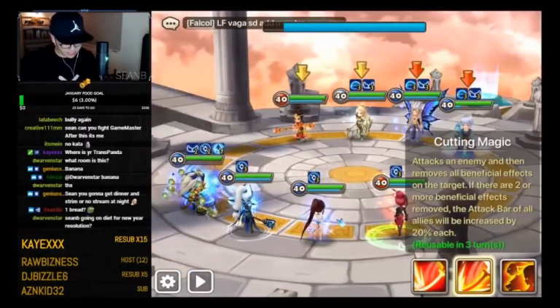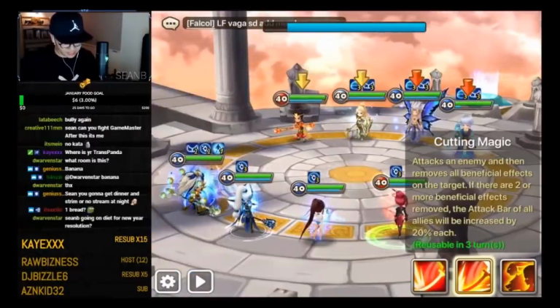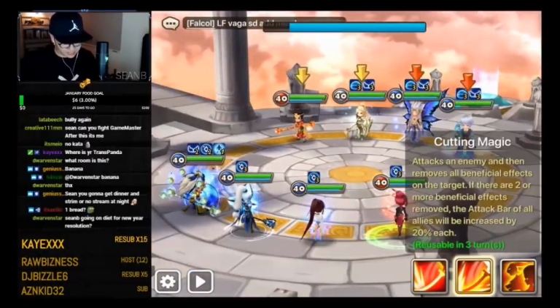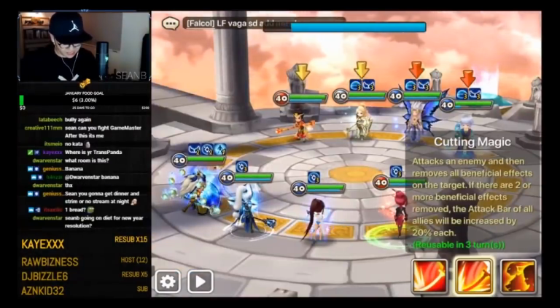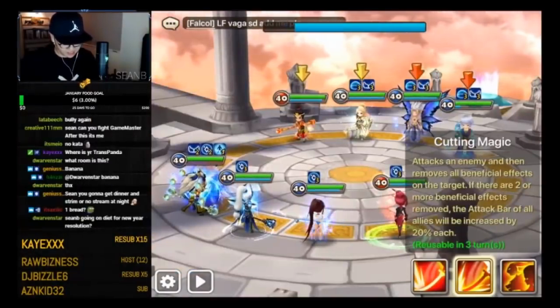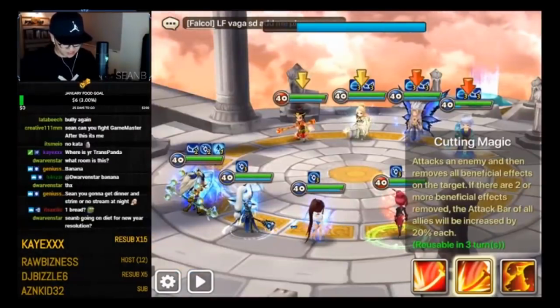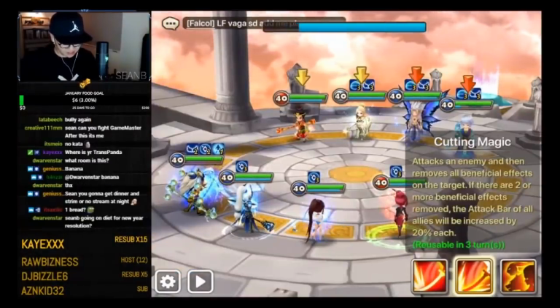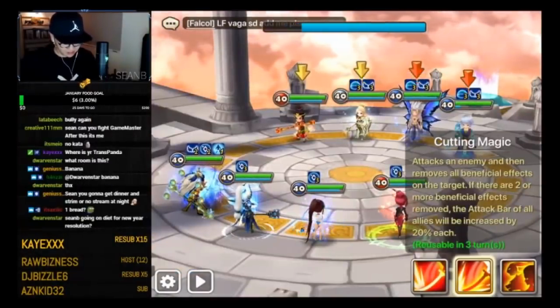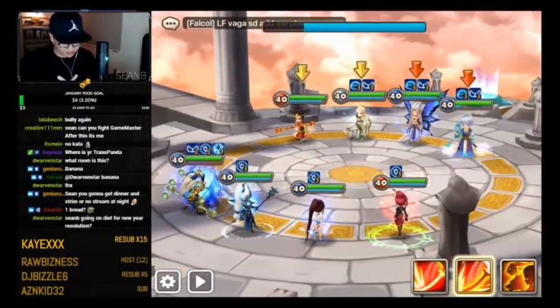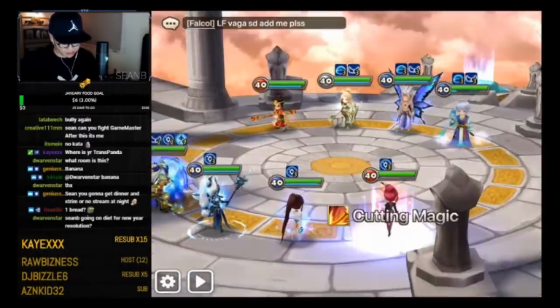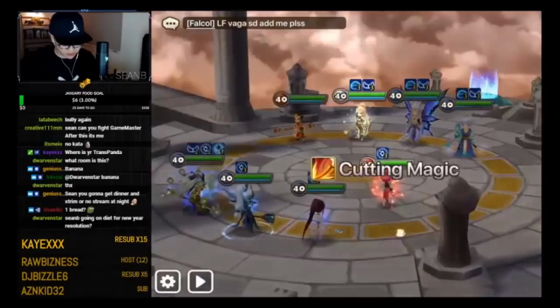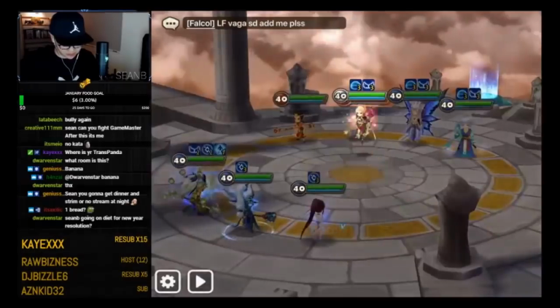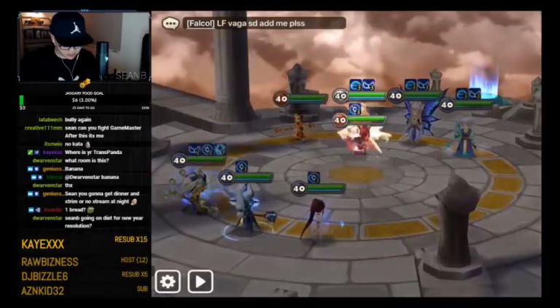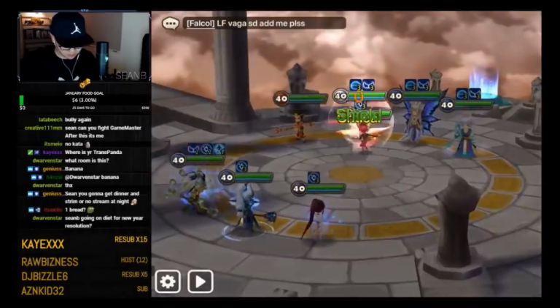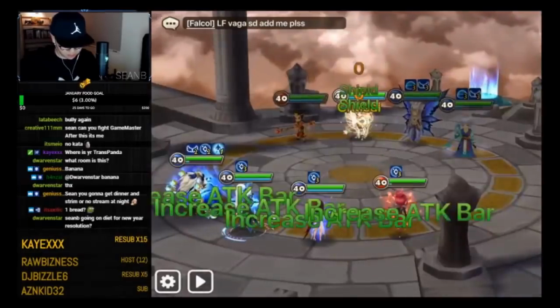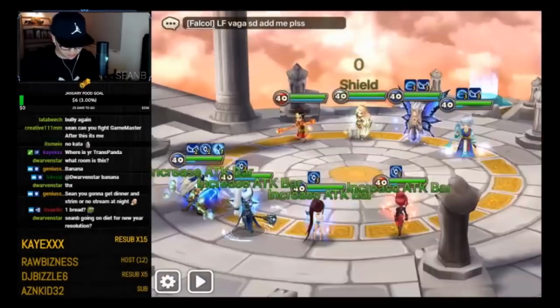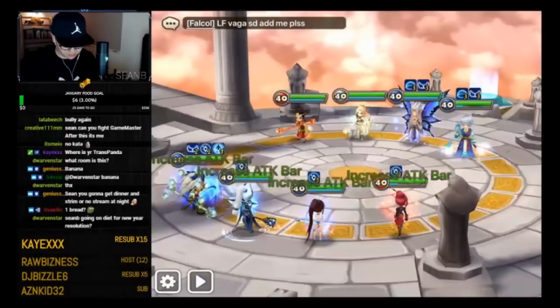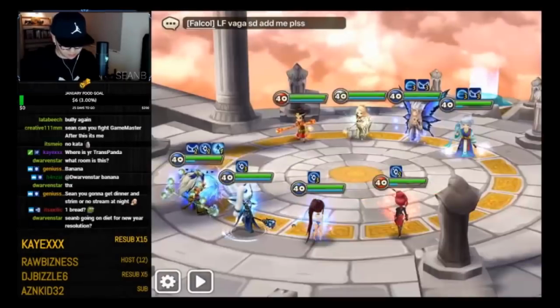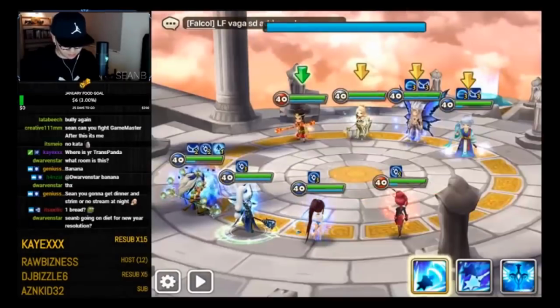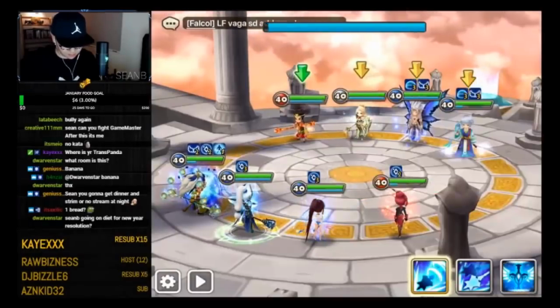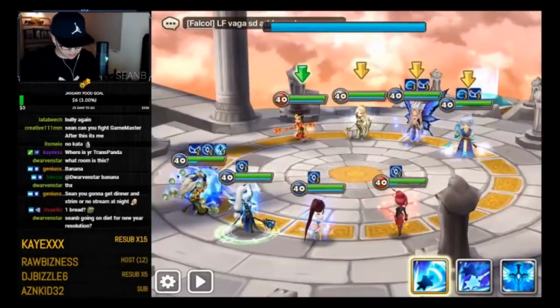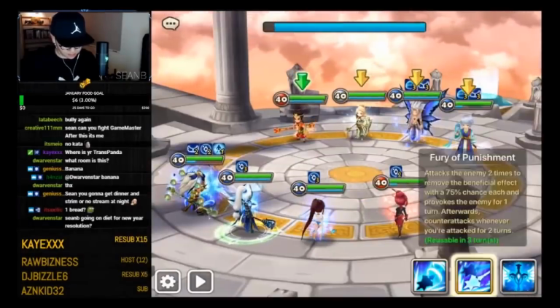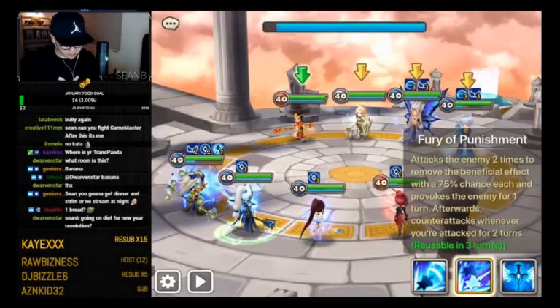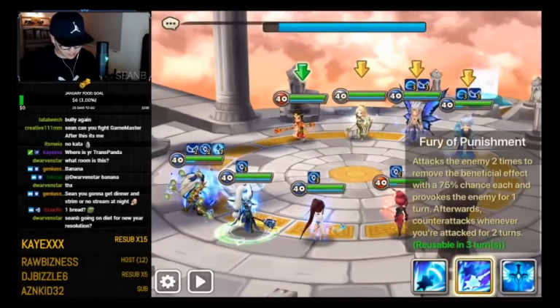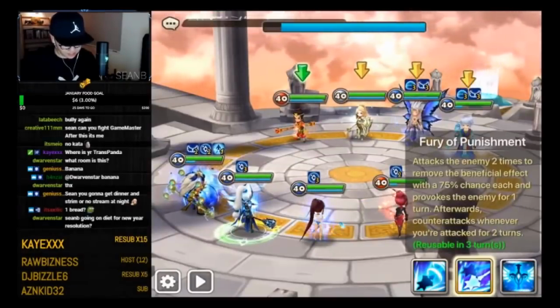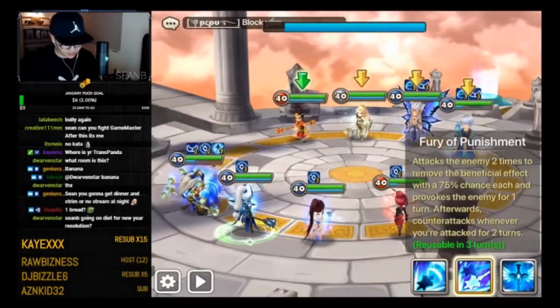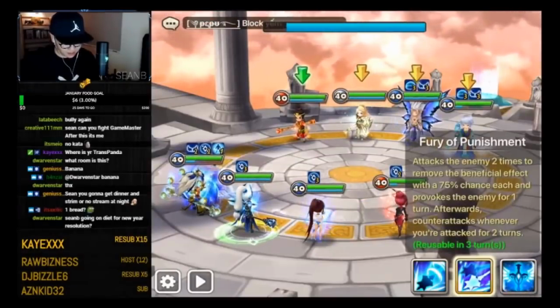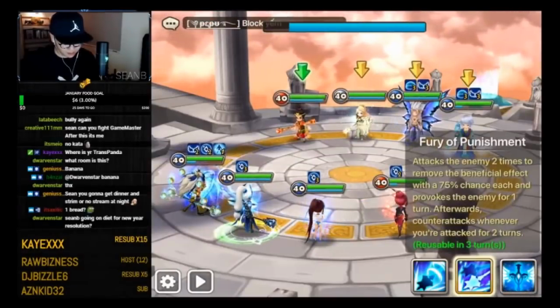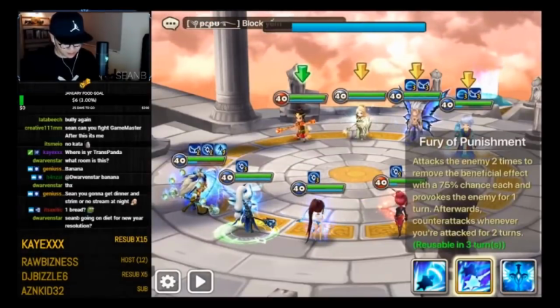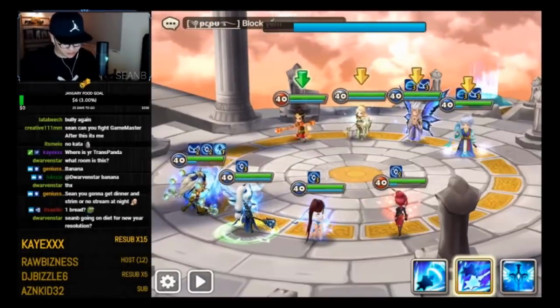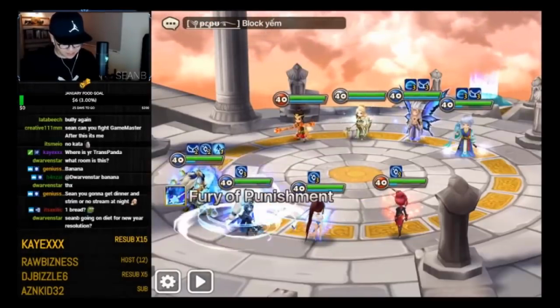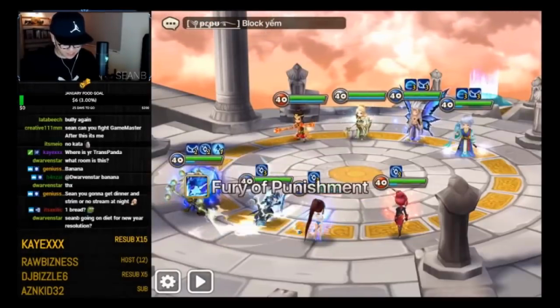Lisa will strip this target, this unit will strip that one, and this one will strip another. That's how the chain of single target strips functions as a team-wide AOE strip.